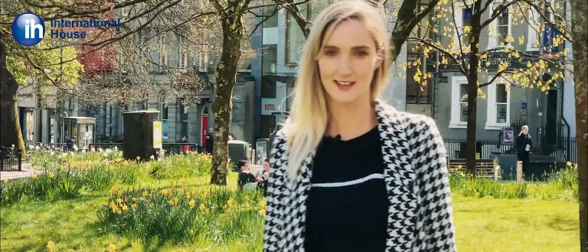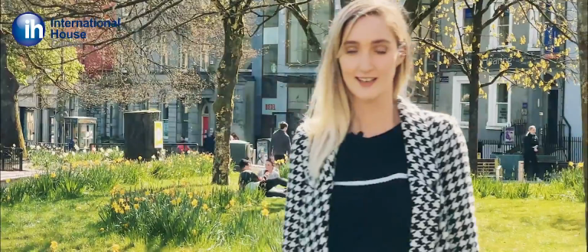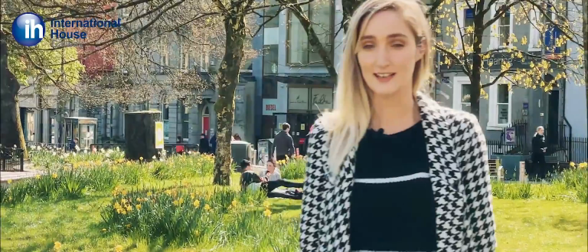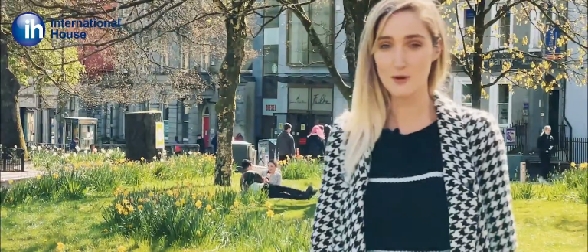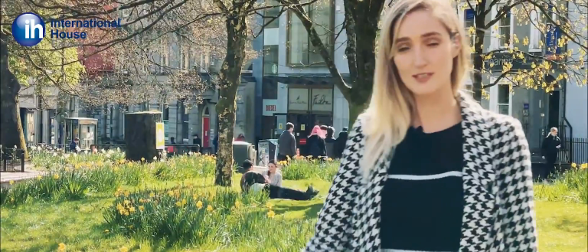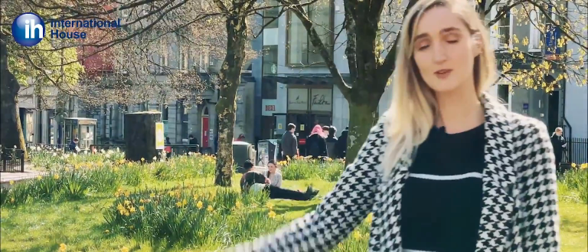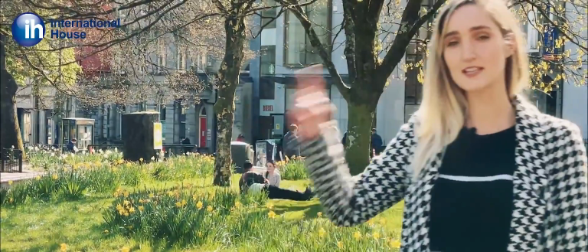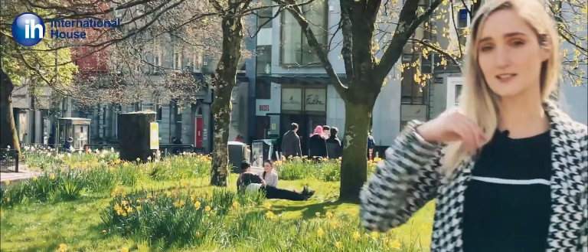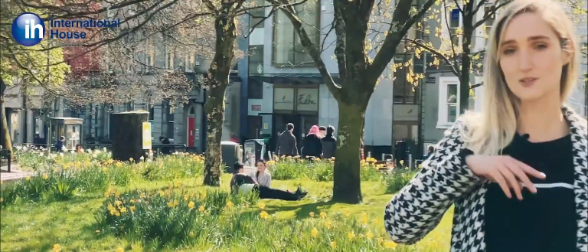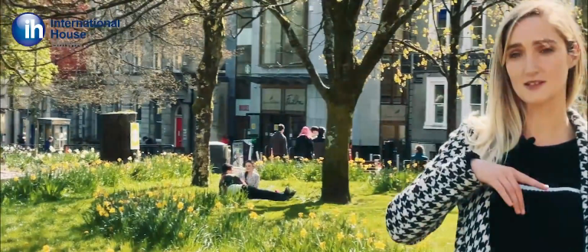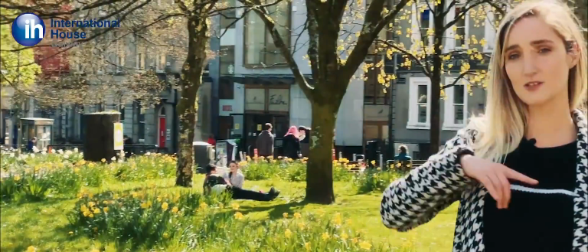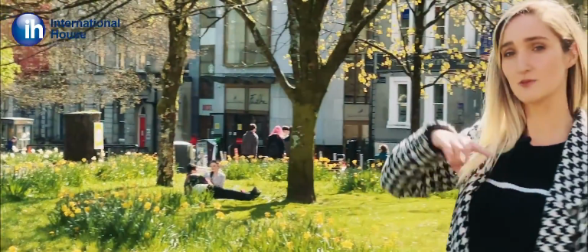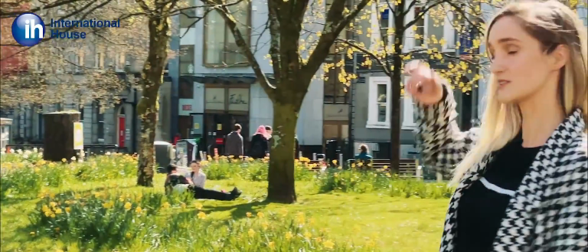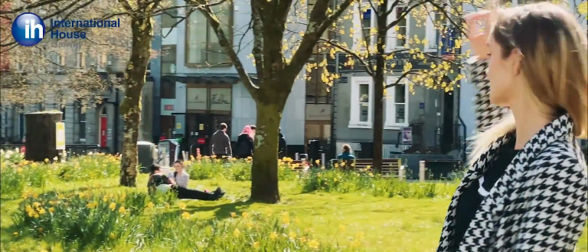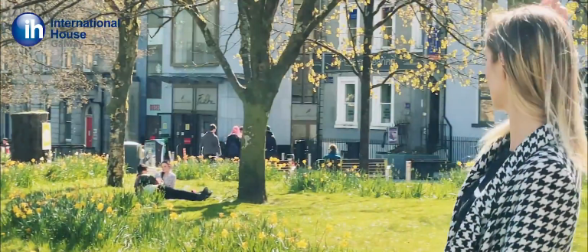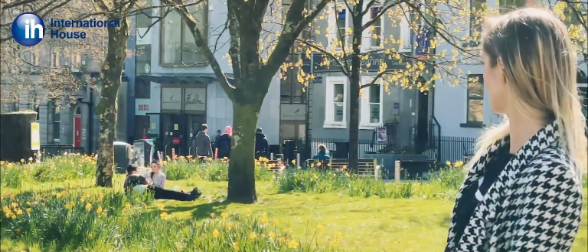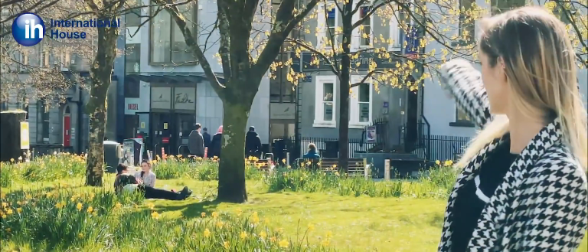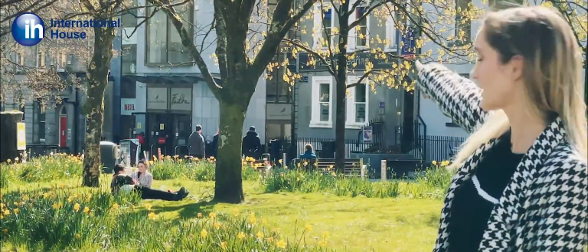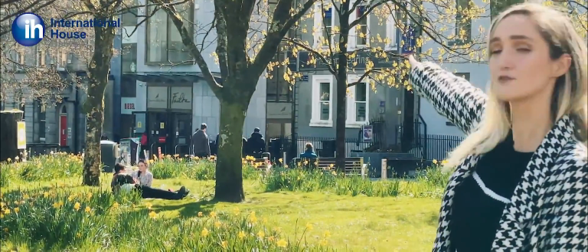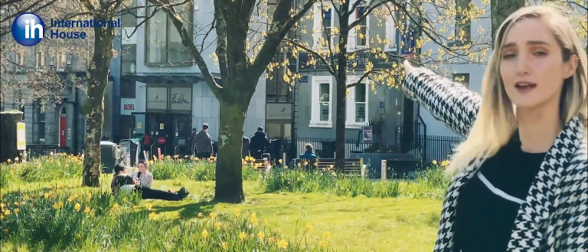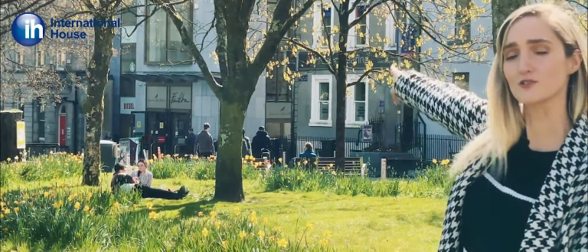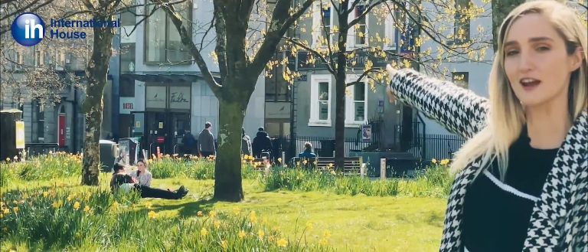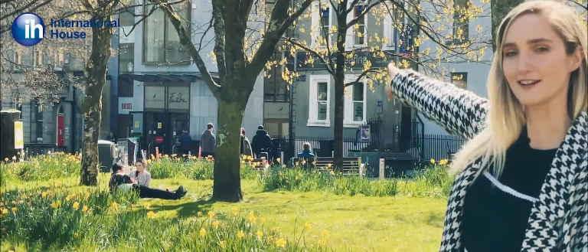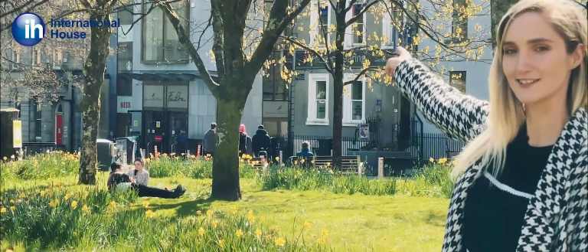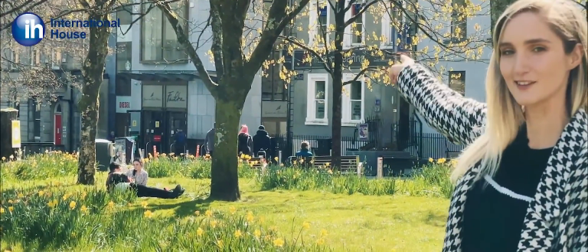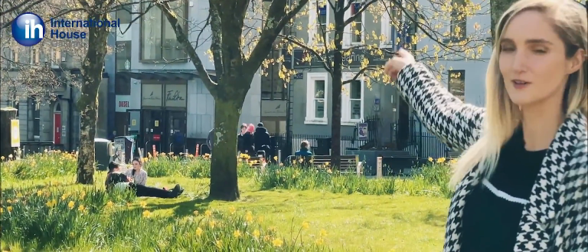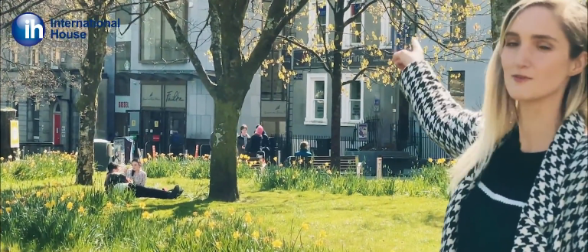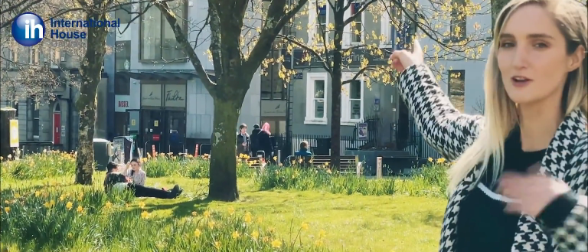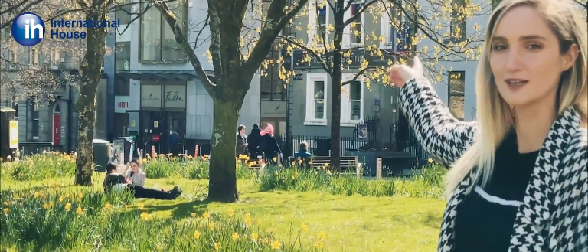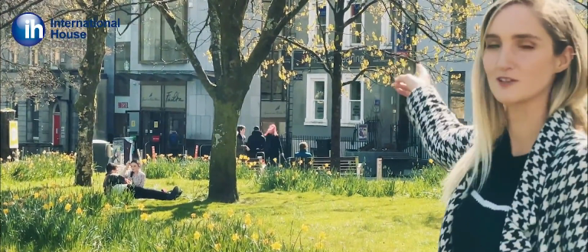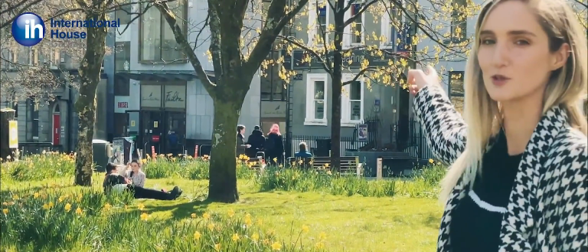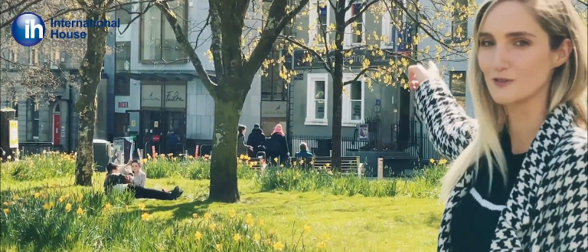In a moment I'm going to take you down to our school which is located right over there. So come follow me and I'll show you around.